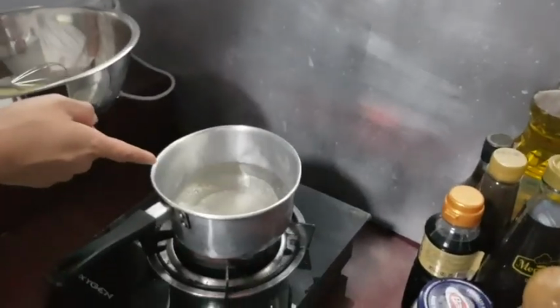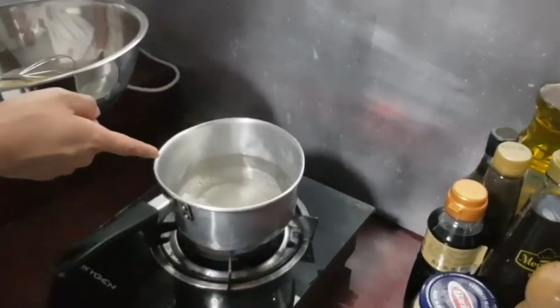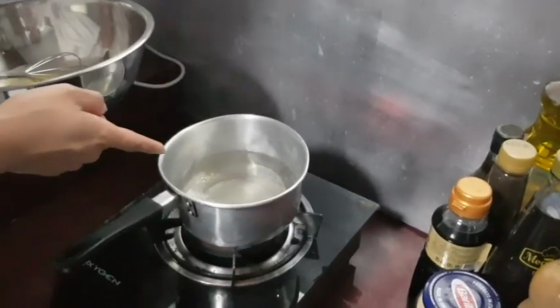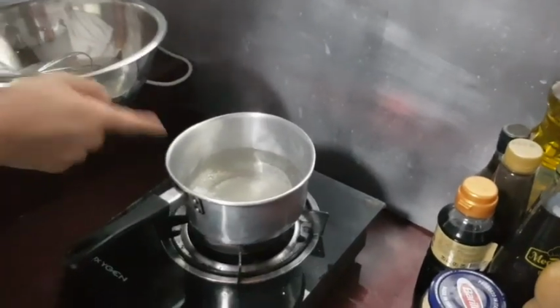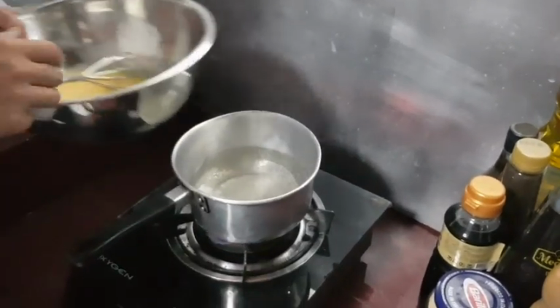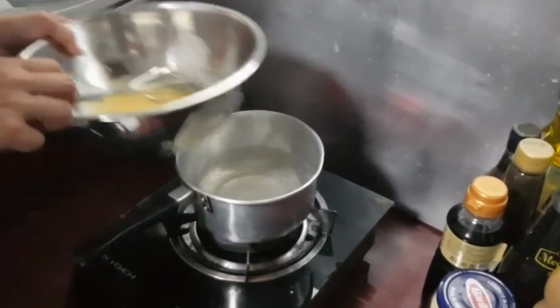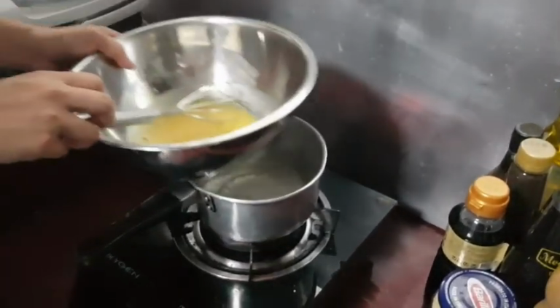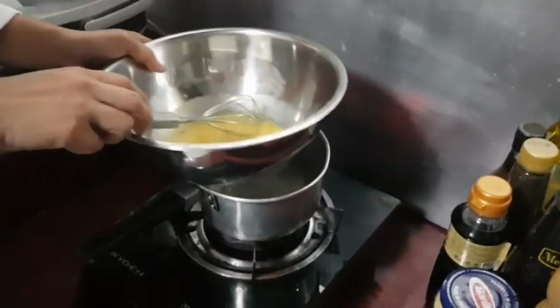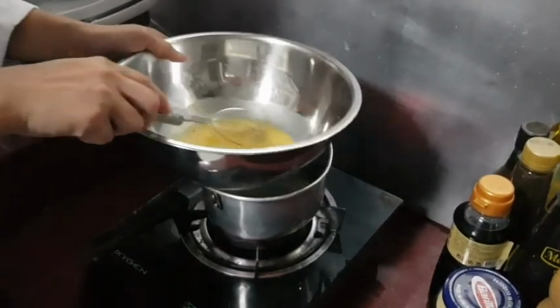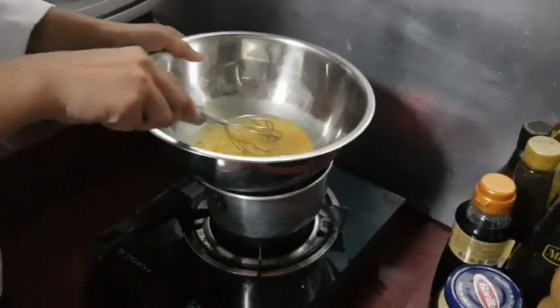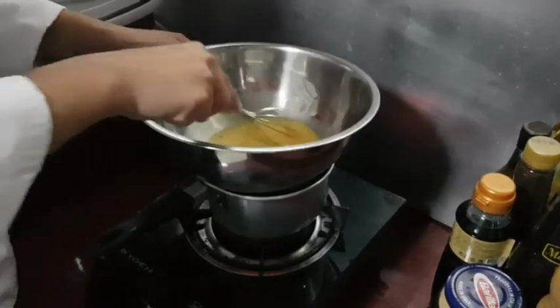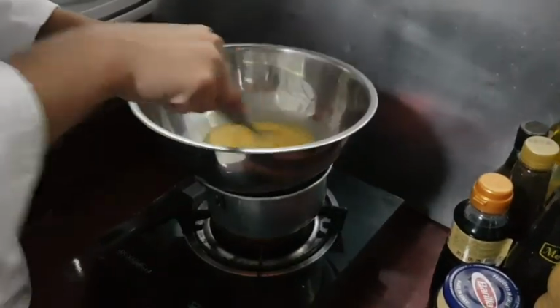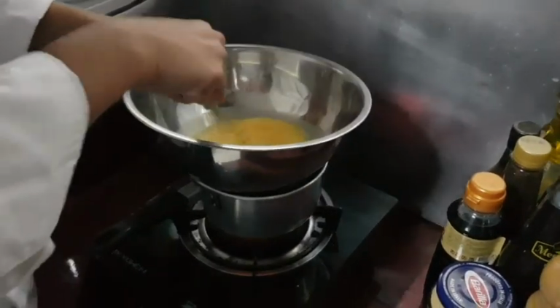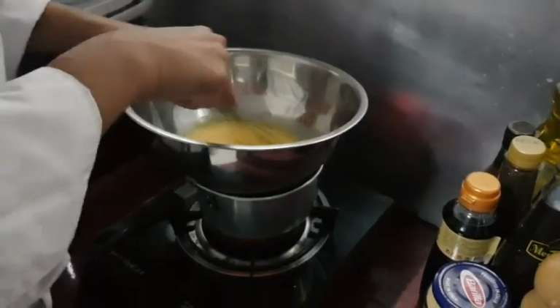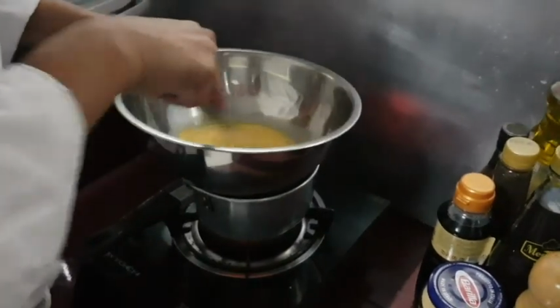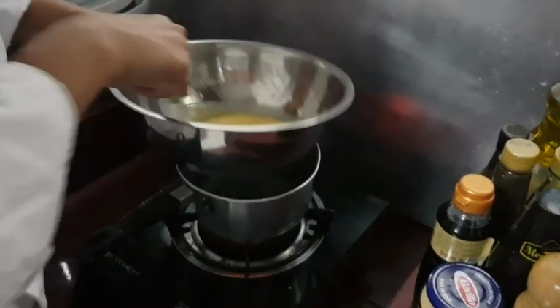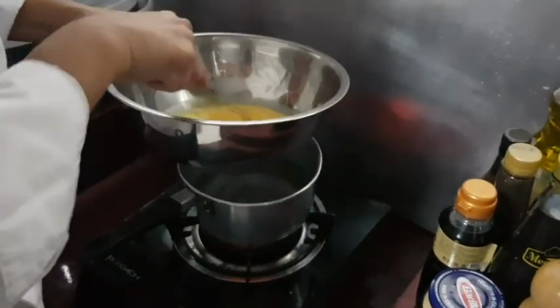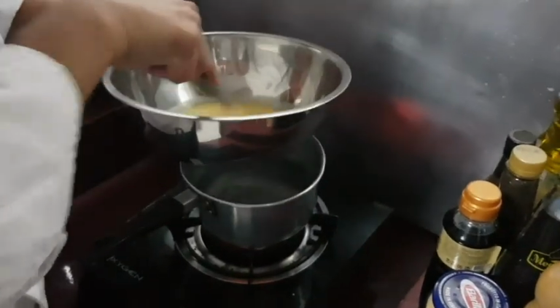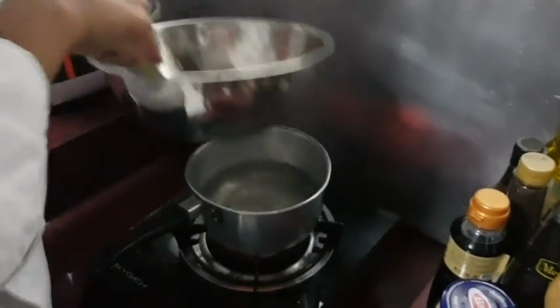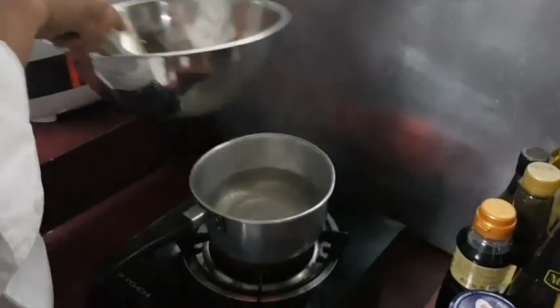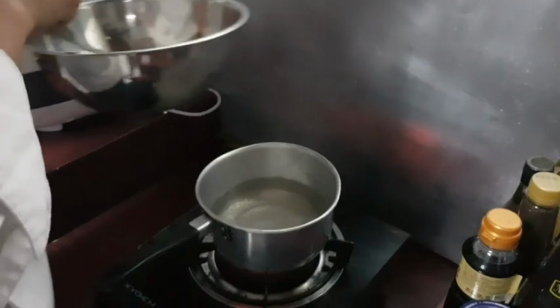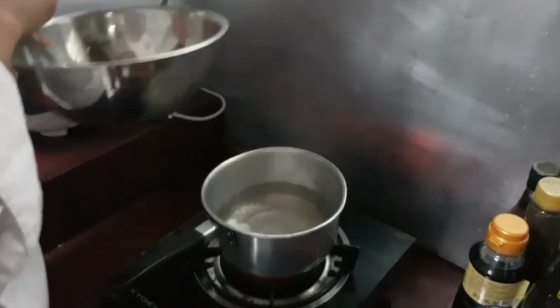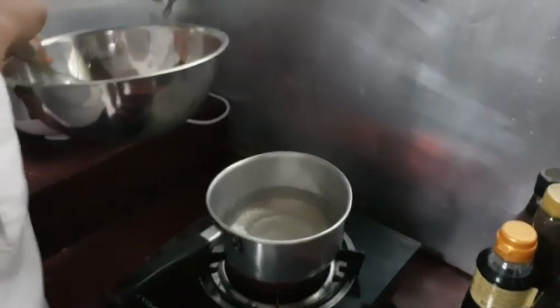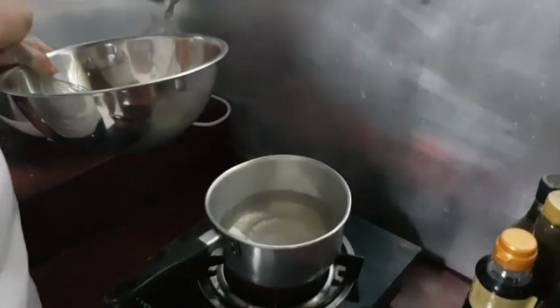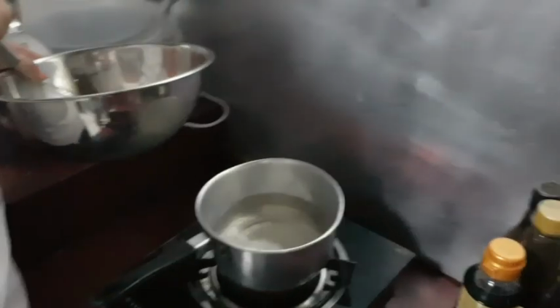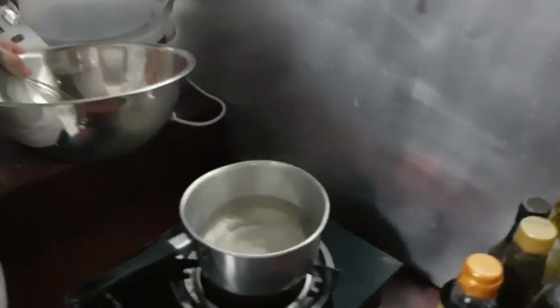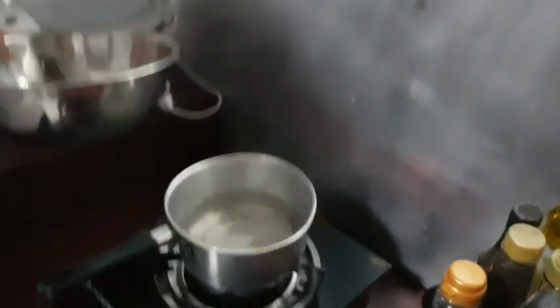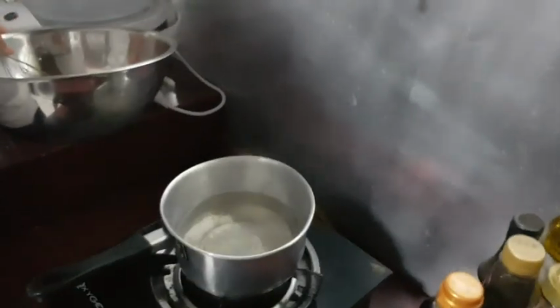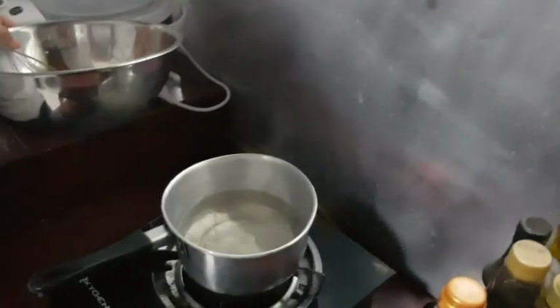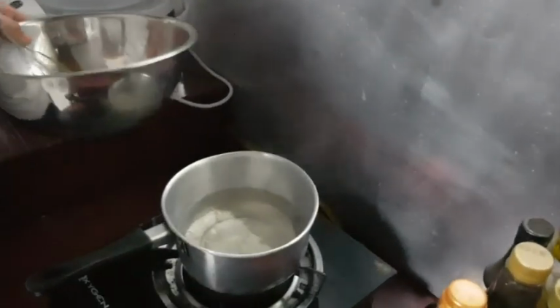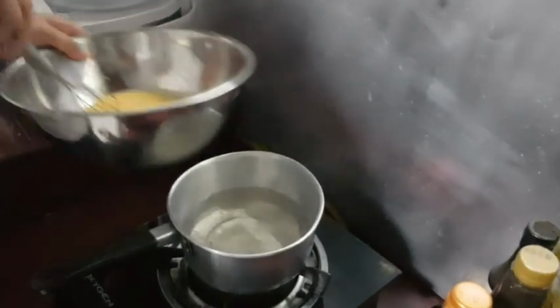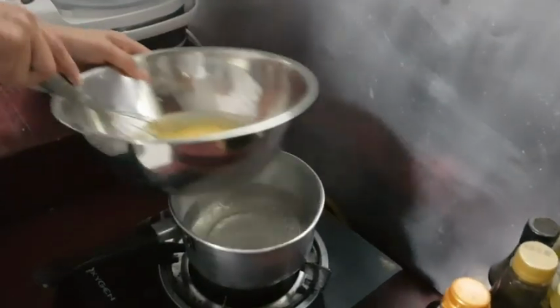Alright, I'm going to warm it up. I've got boiling water here for the double boiler.